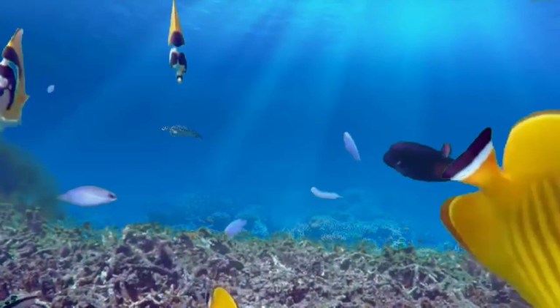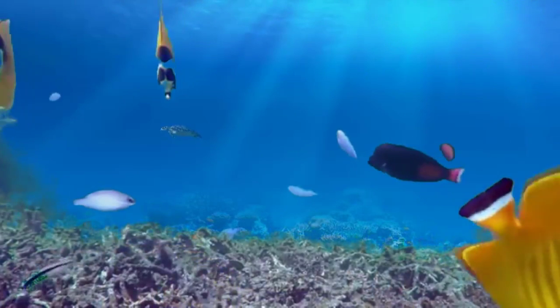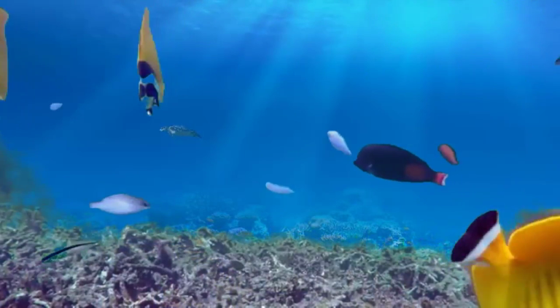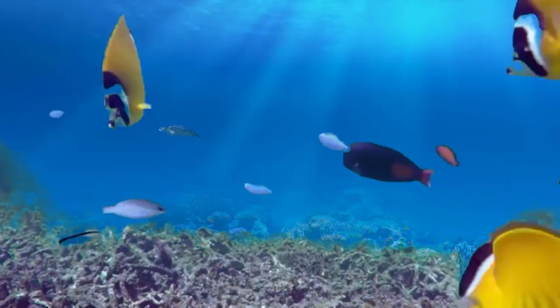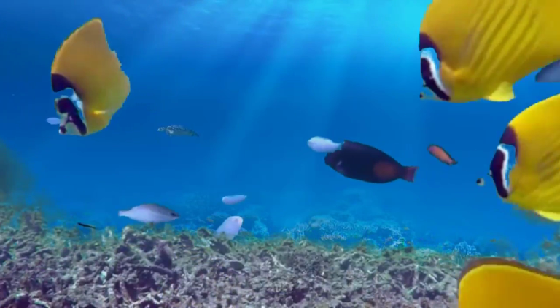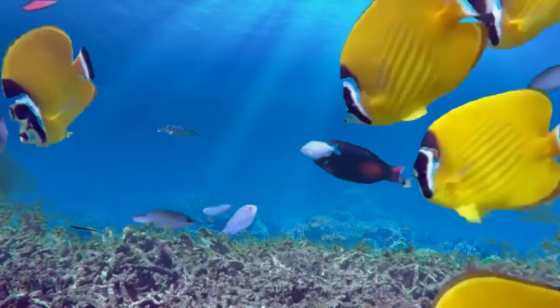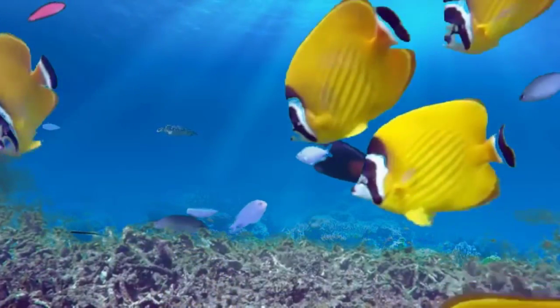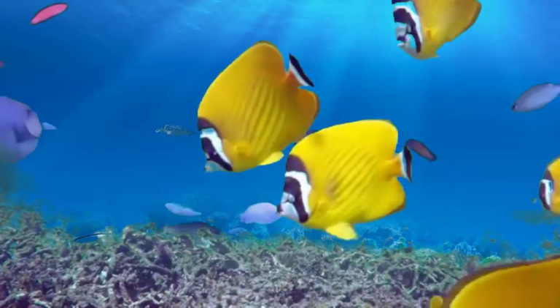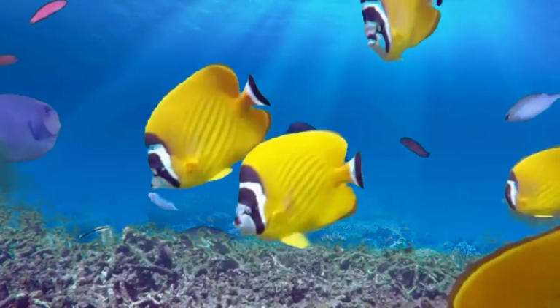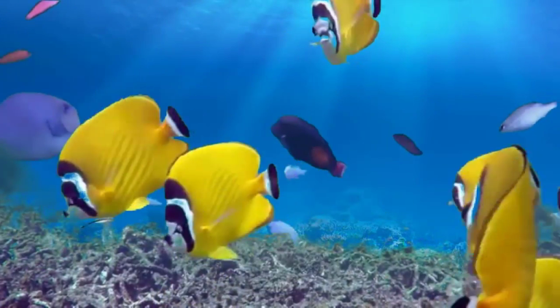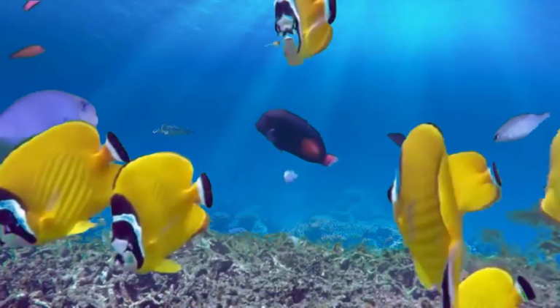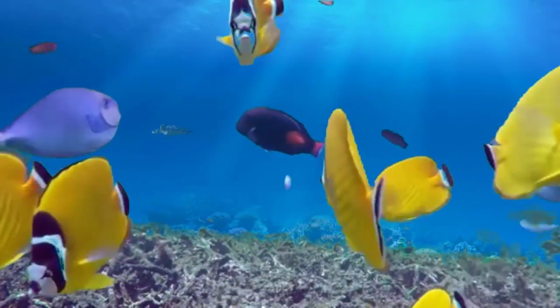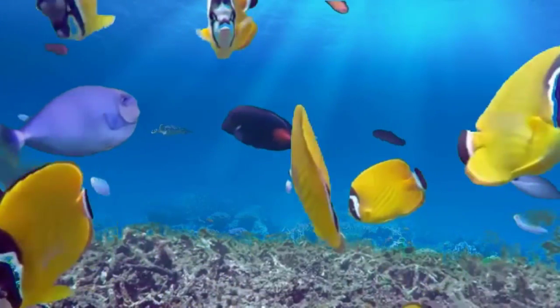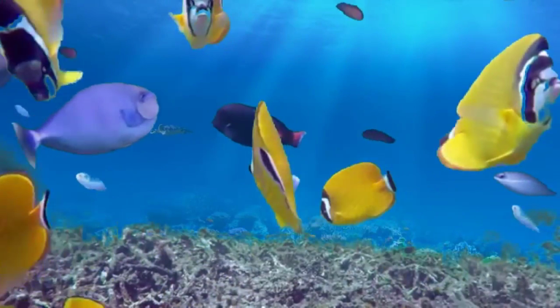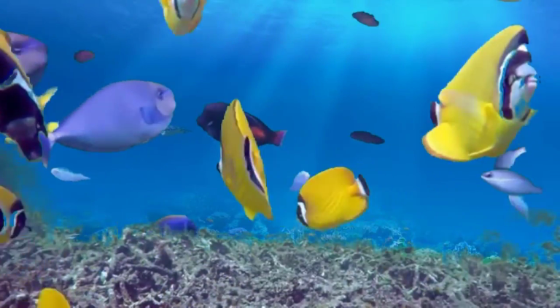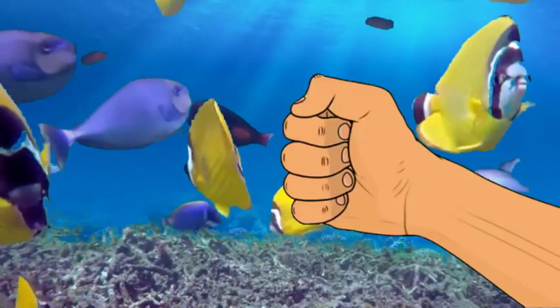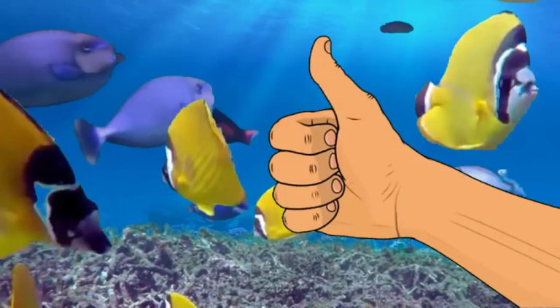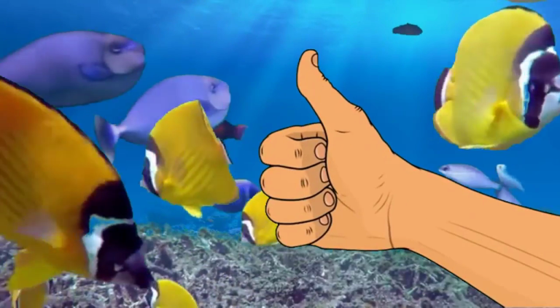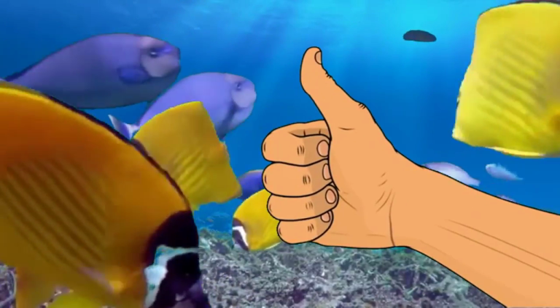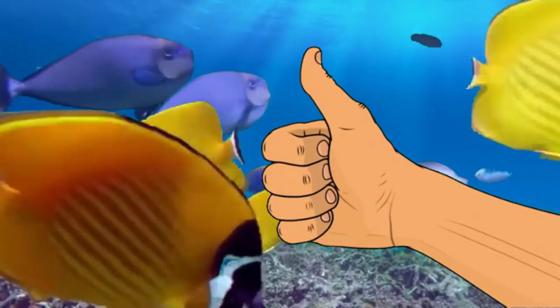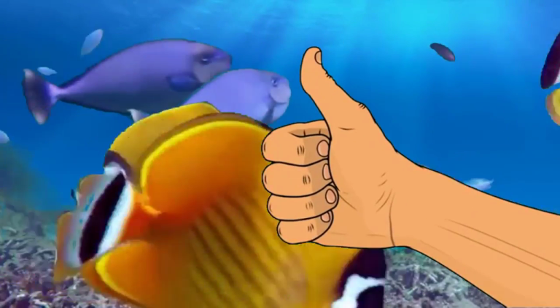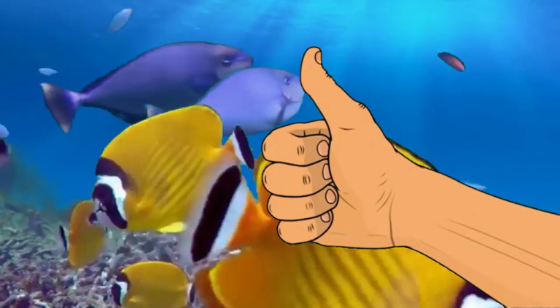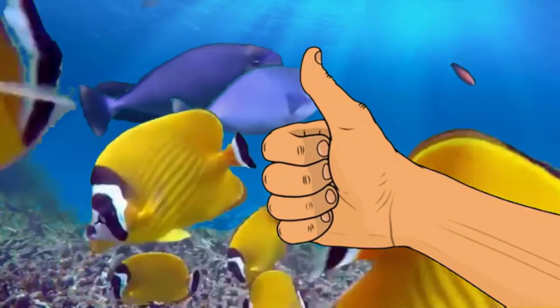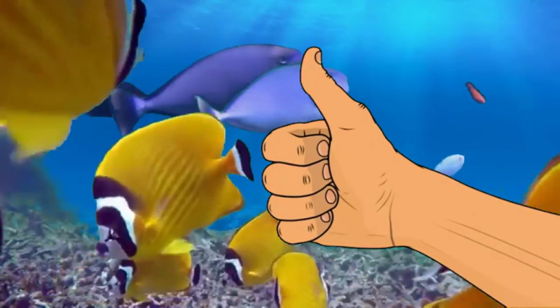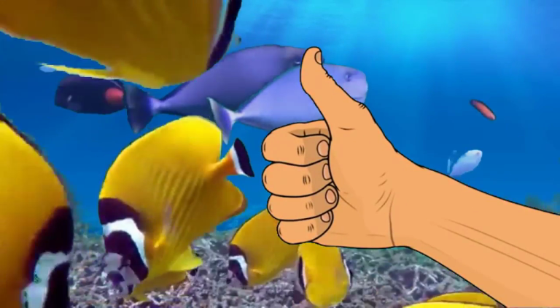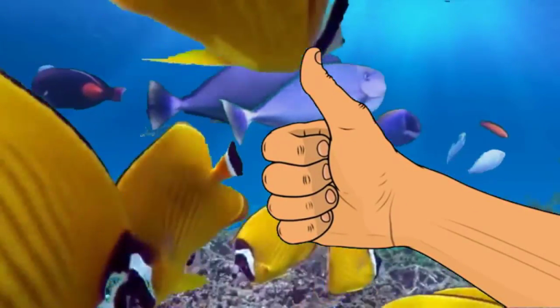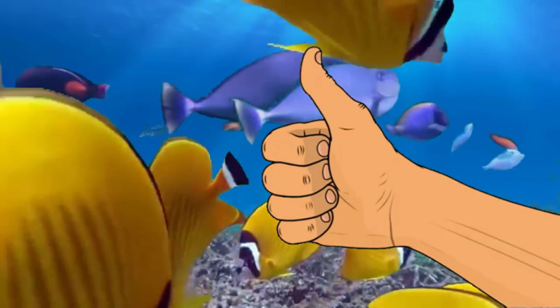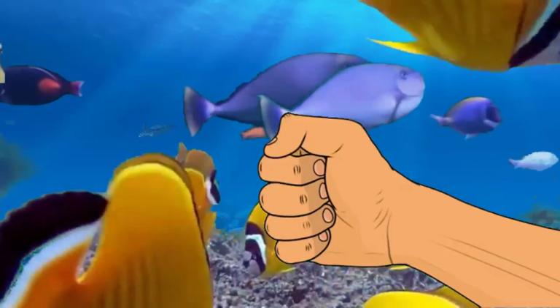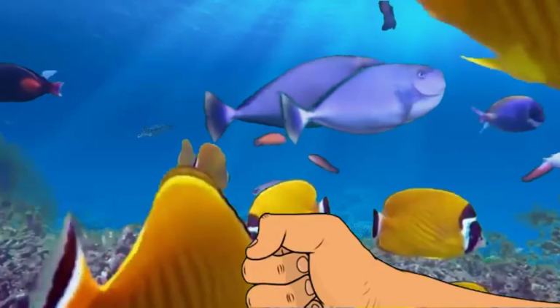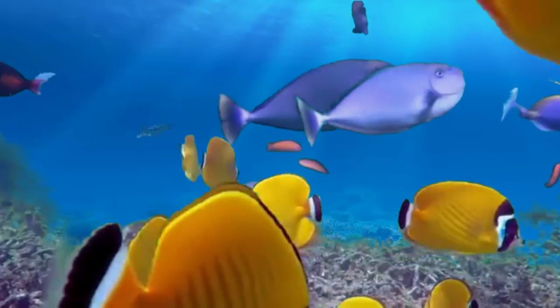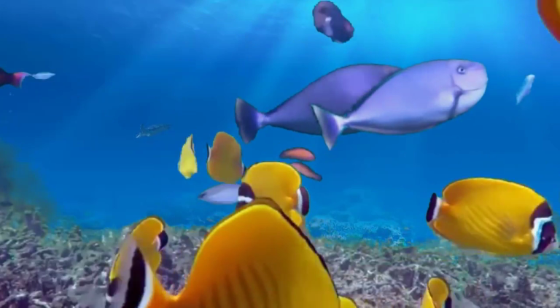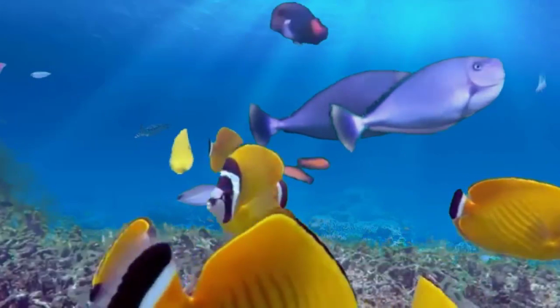If you liked the video, give it a thumbs up and share with a friend, and thank you for being part of the Coral Us community.